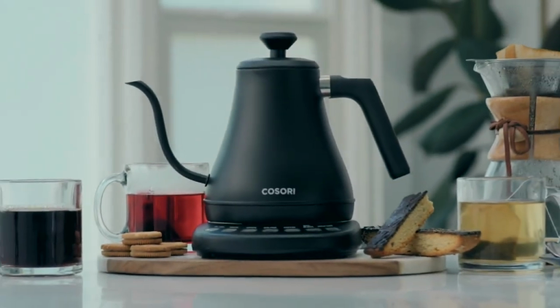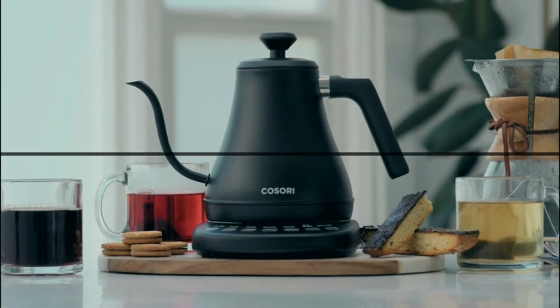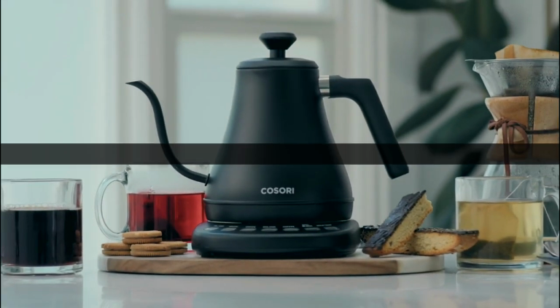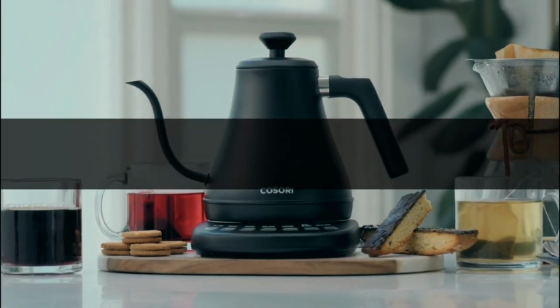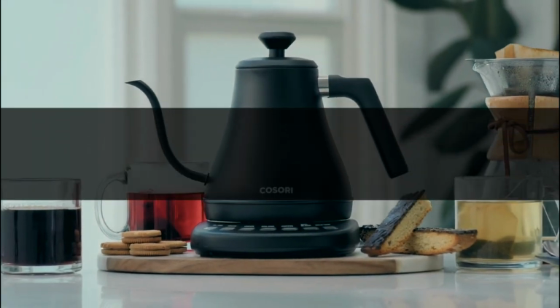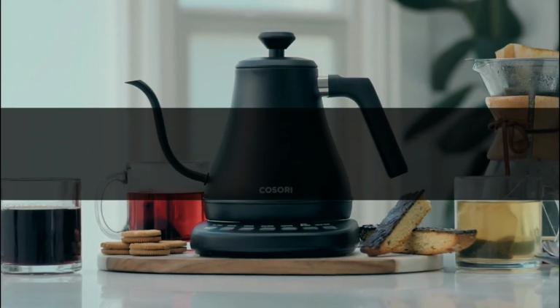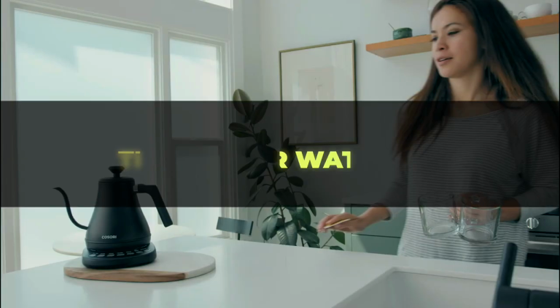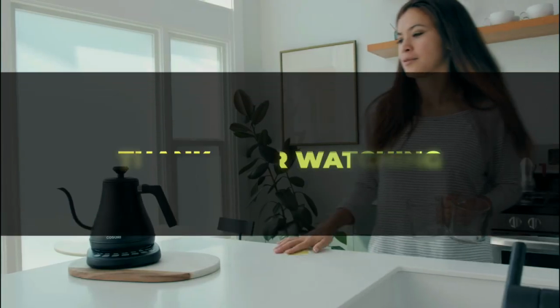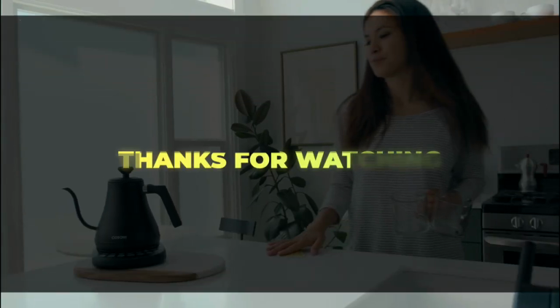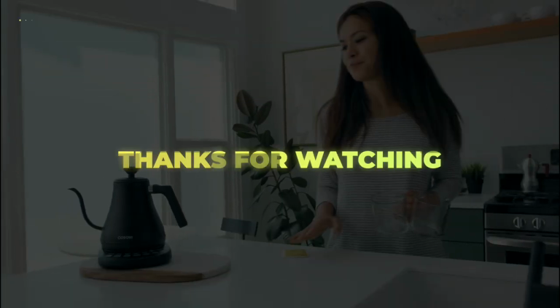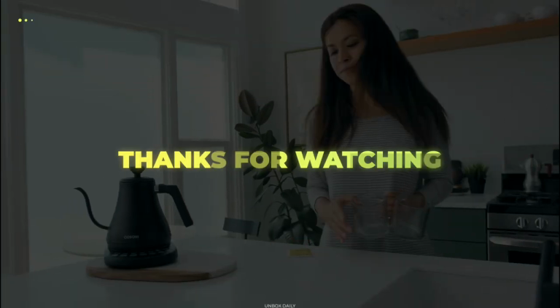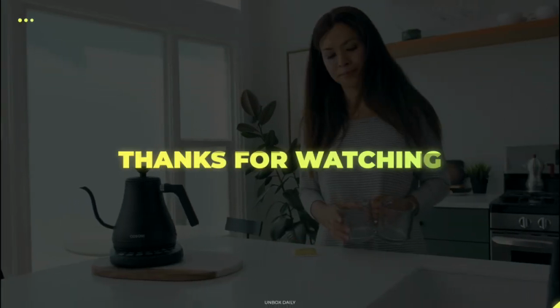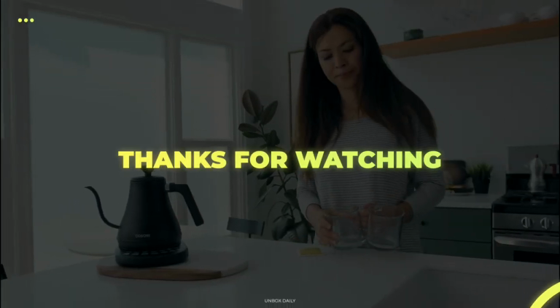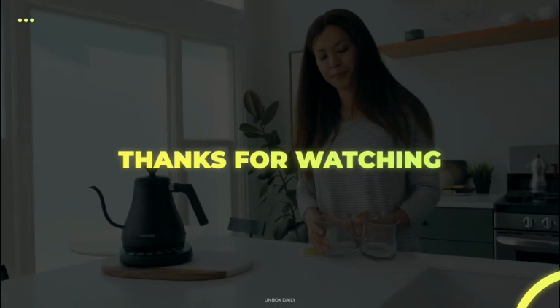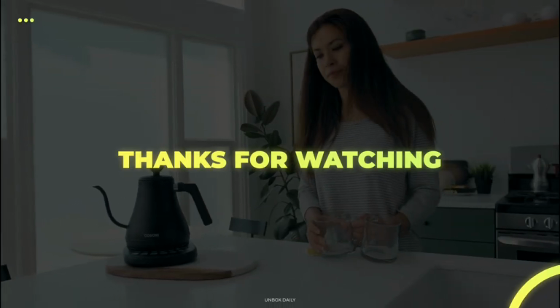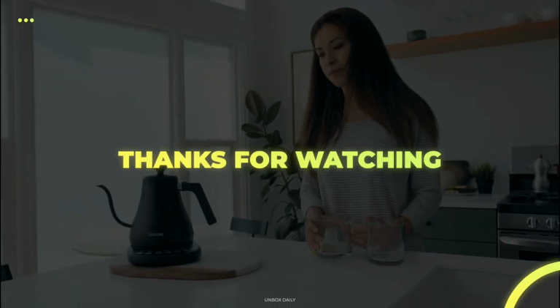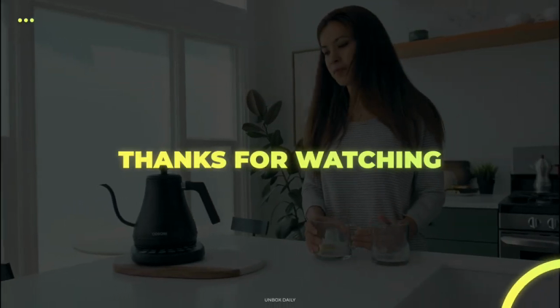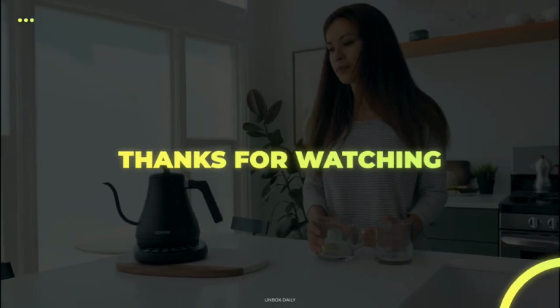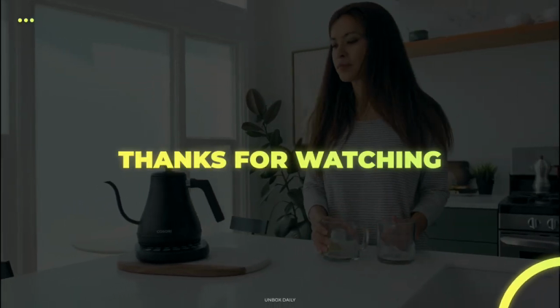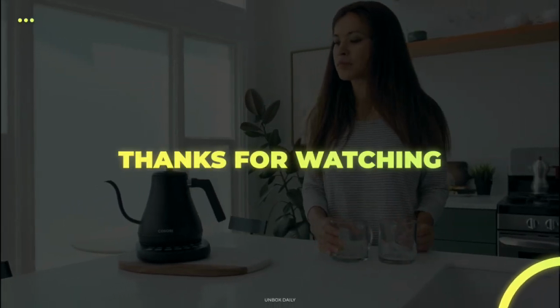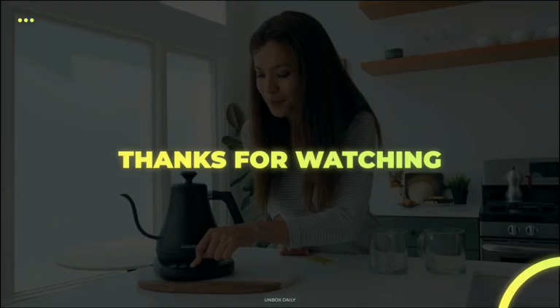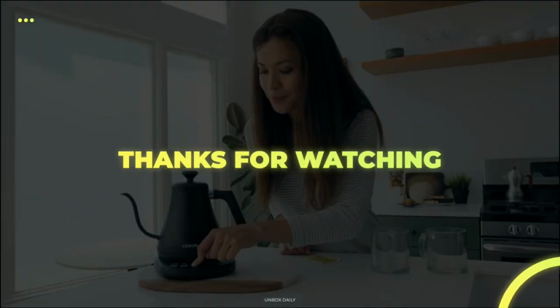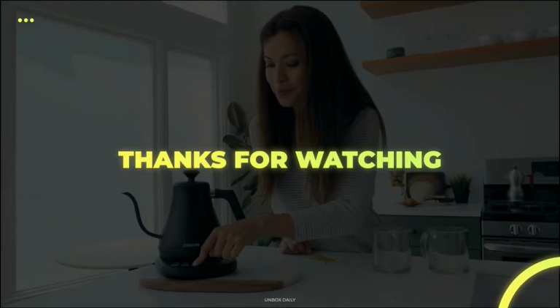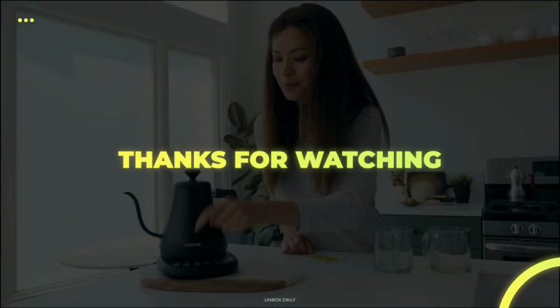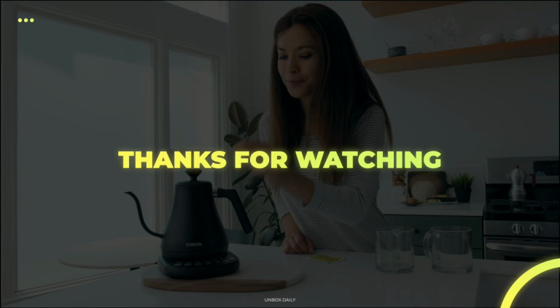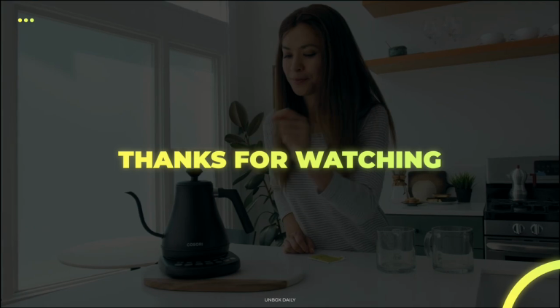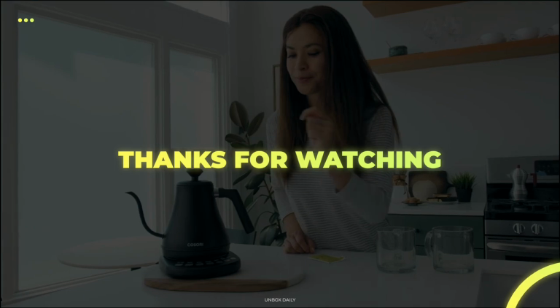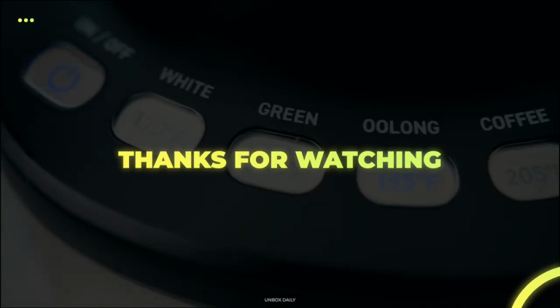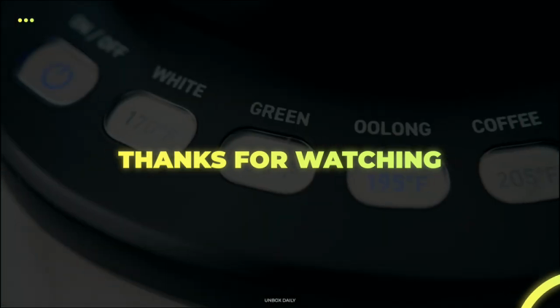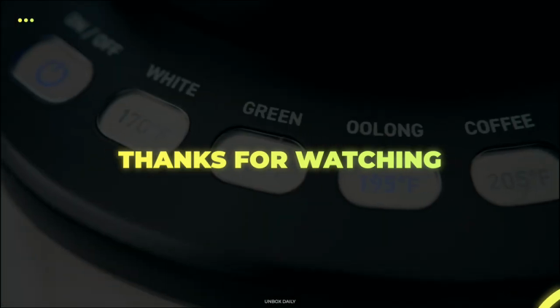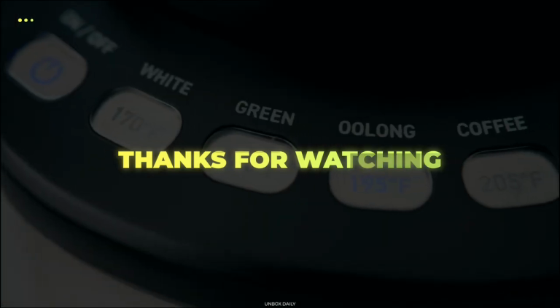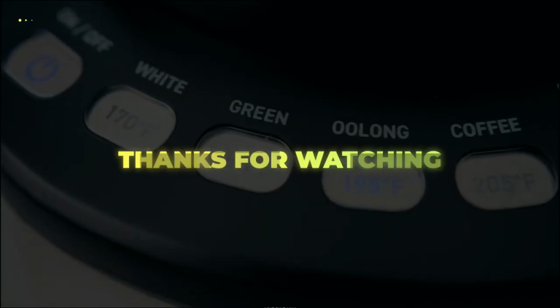Thank you for watching. If you like this video and want to hear more from us, please subscribe to our channel and hit the bell icon to be notified of our new videos.